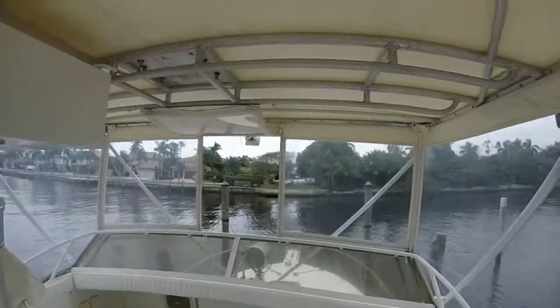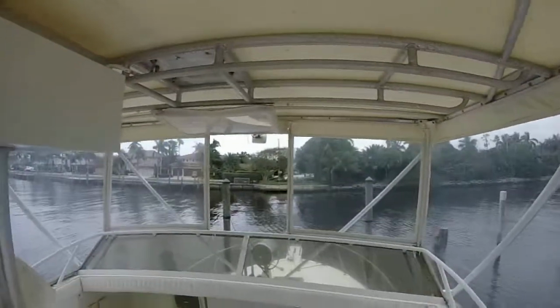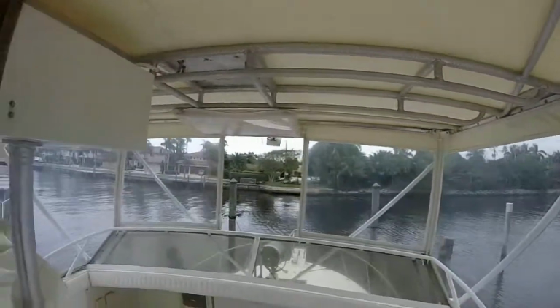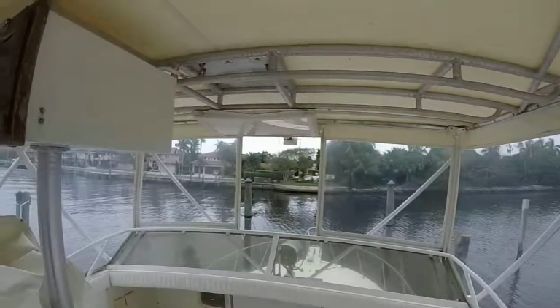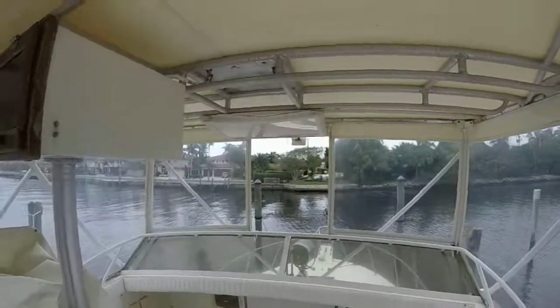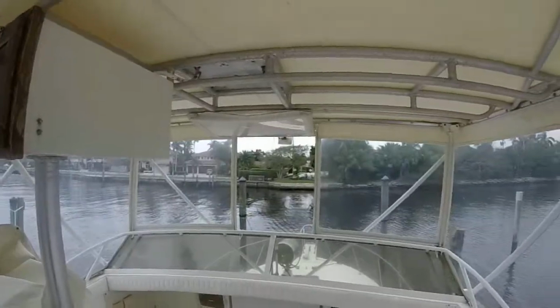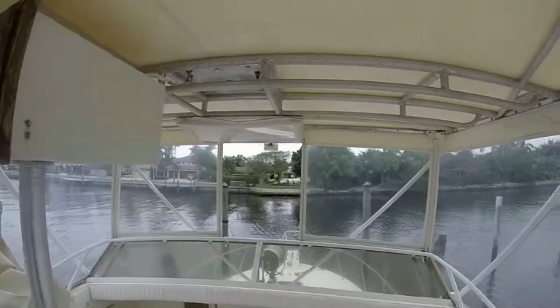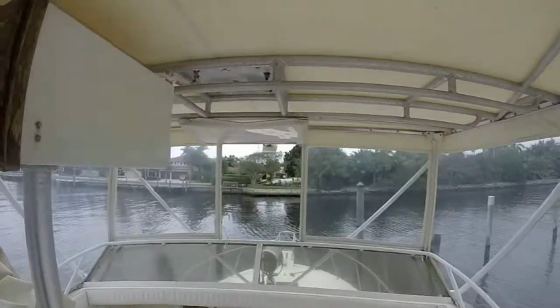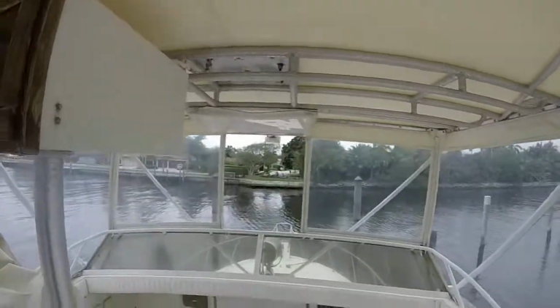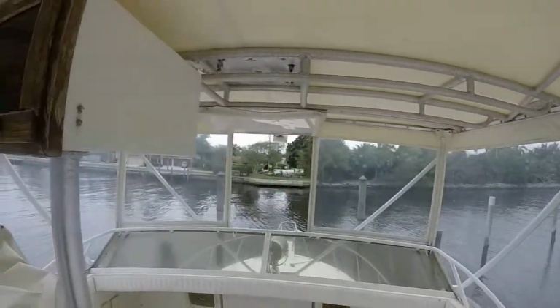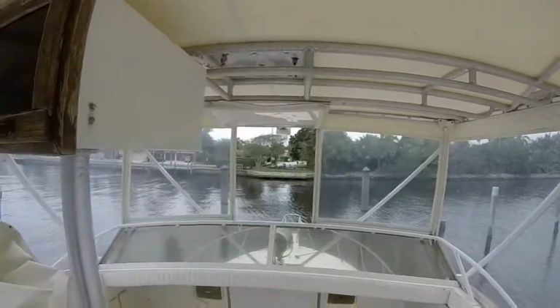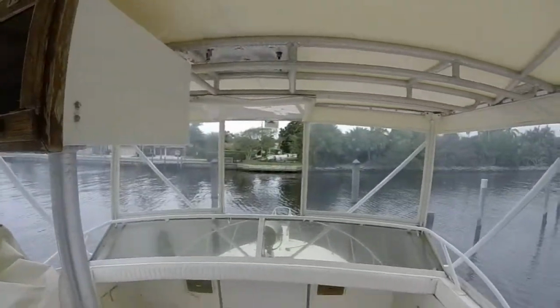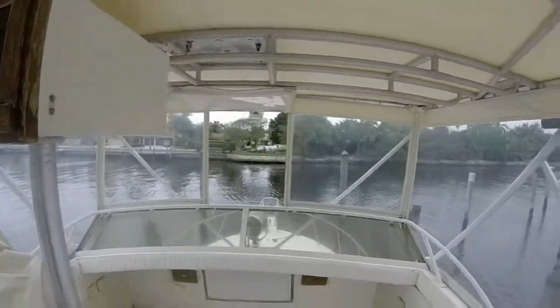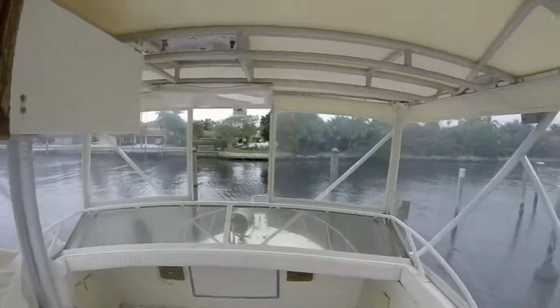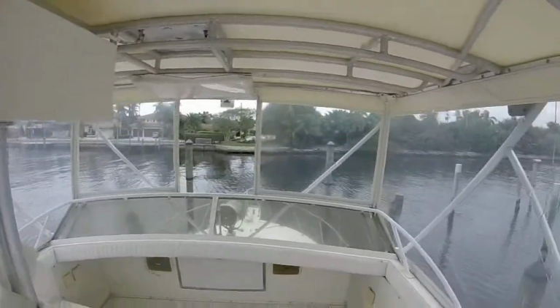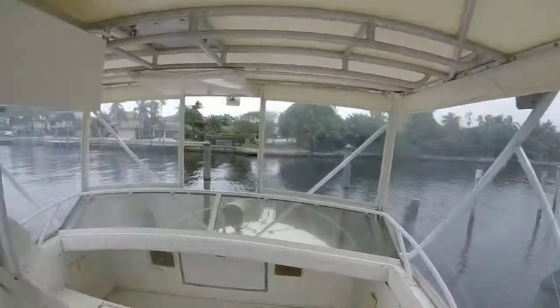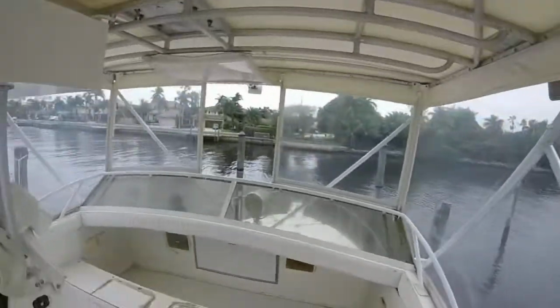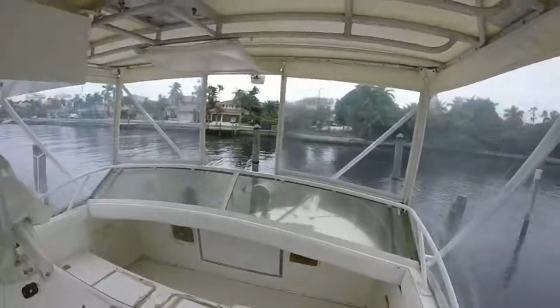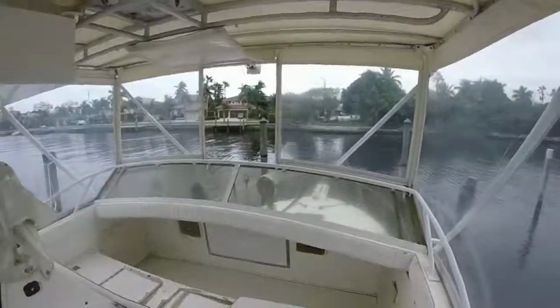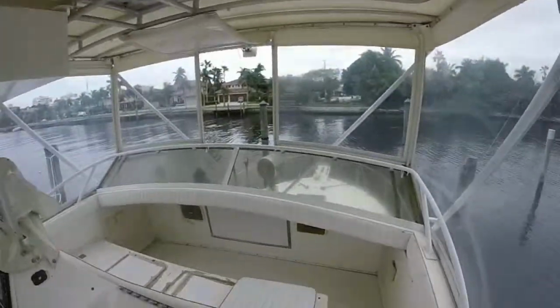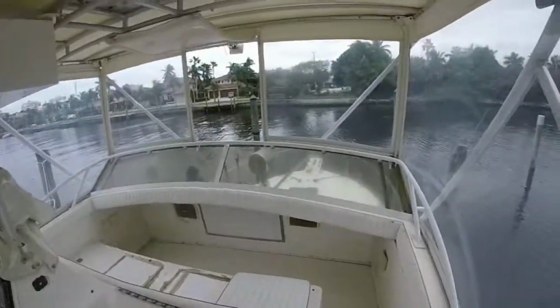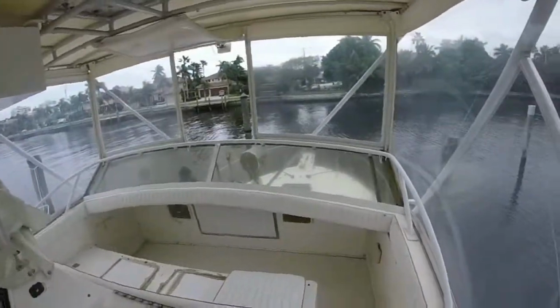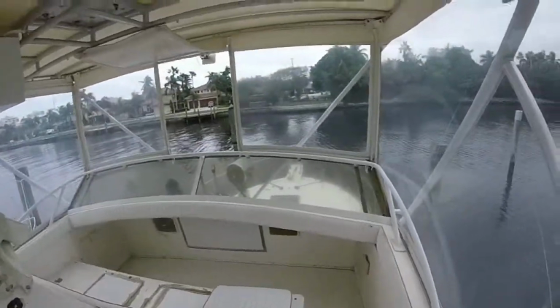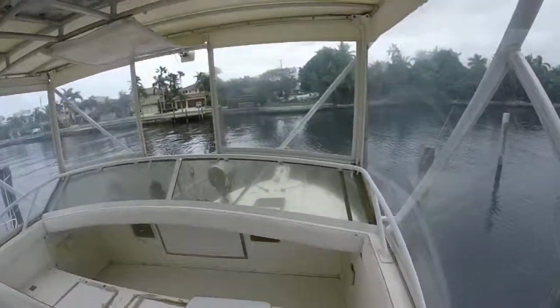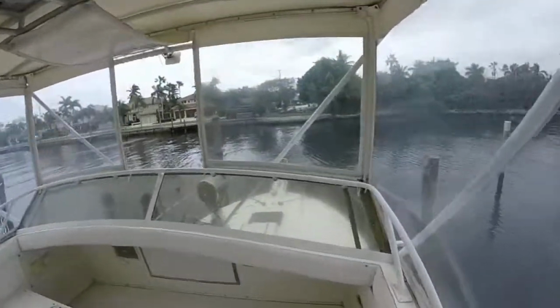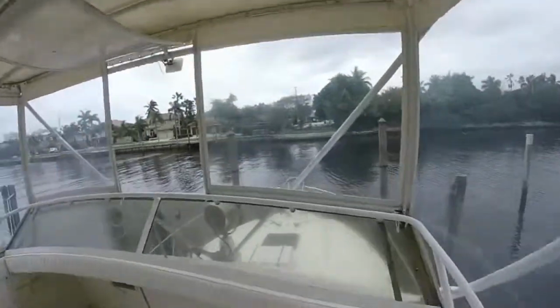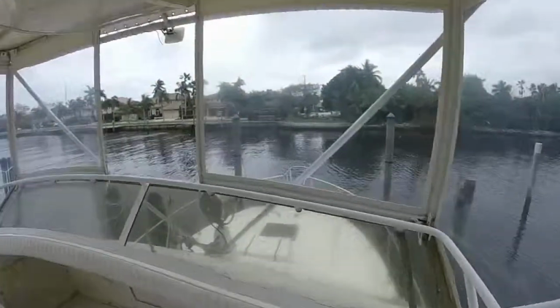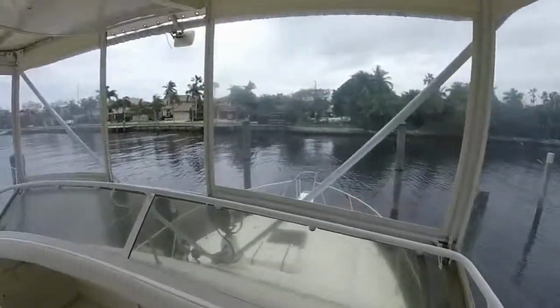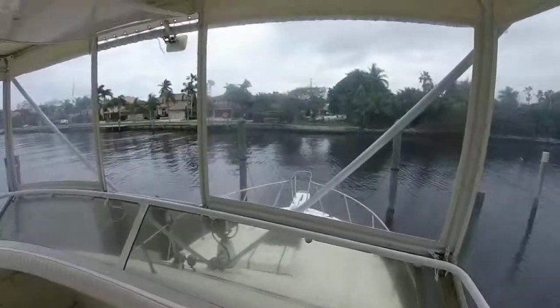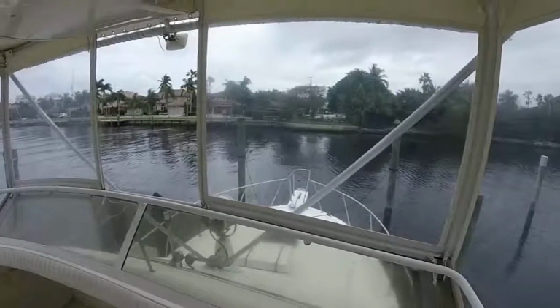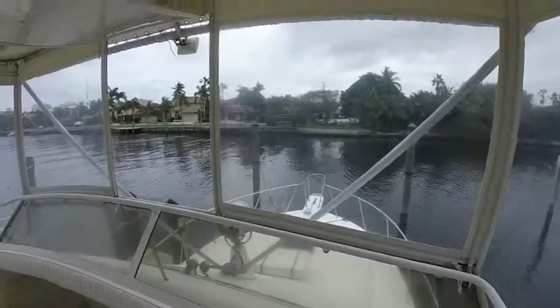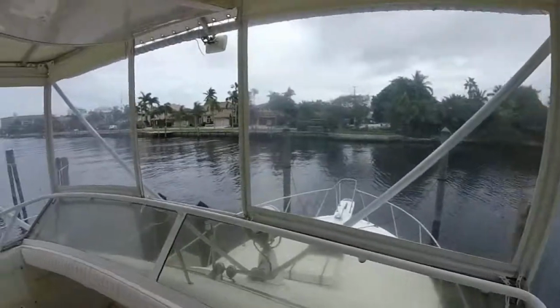Just look out here — come back over here. Nice view. Yeah, absolutely fantastic.